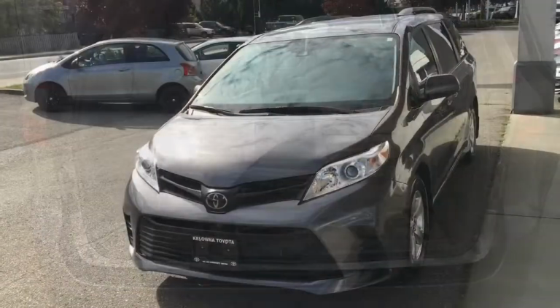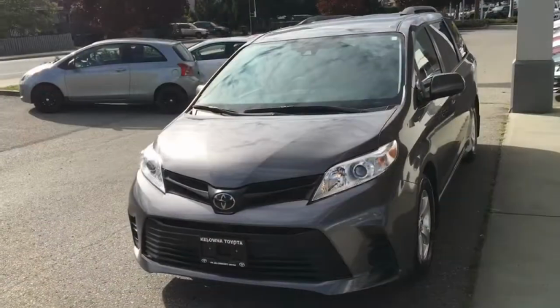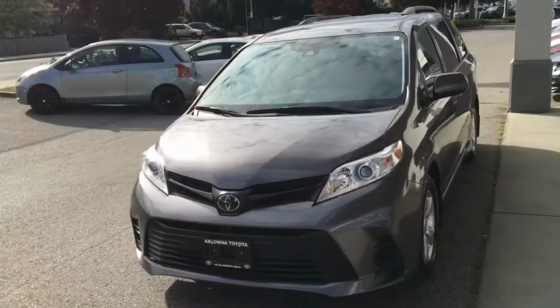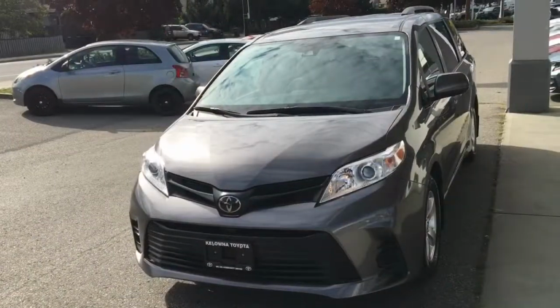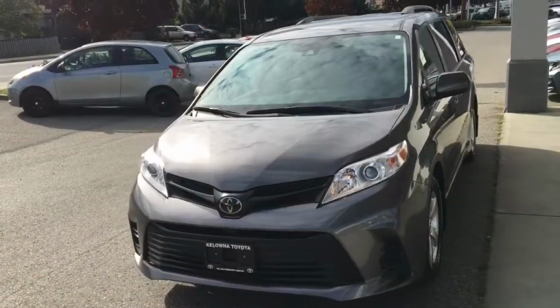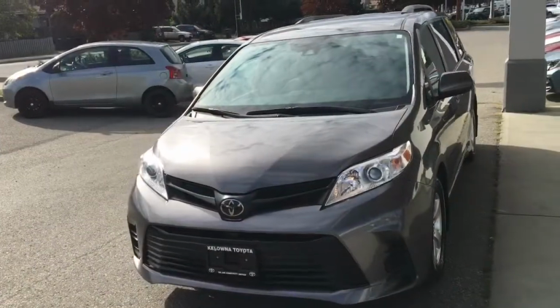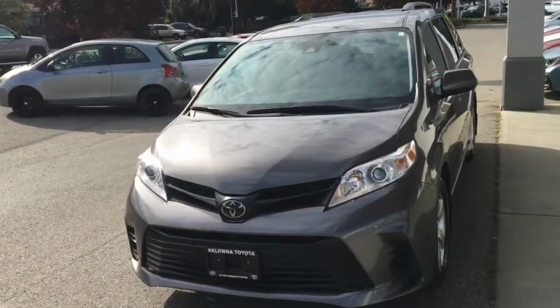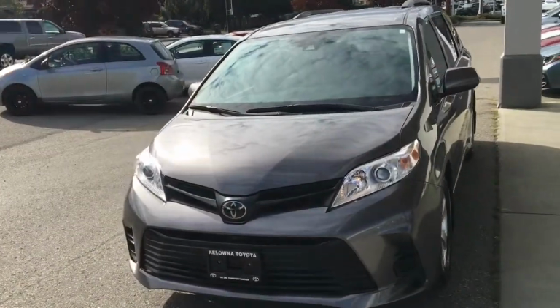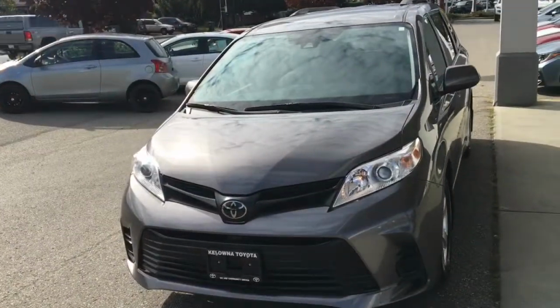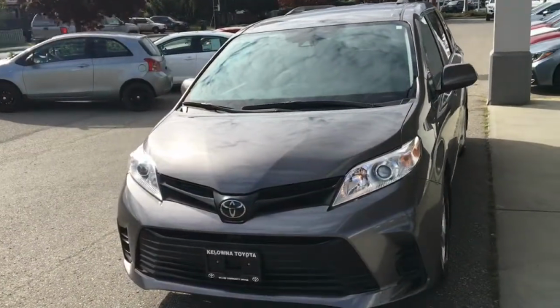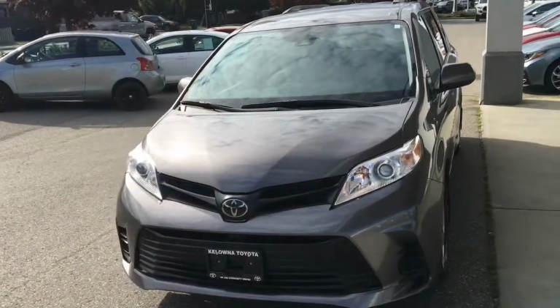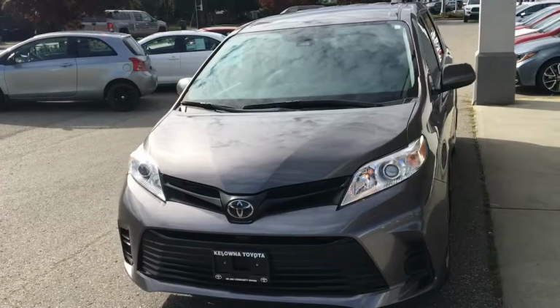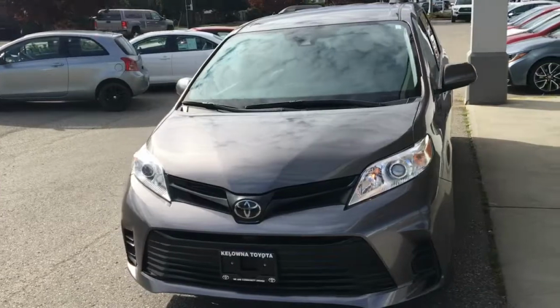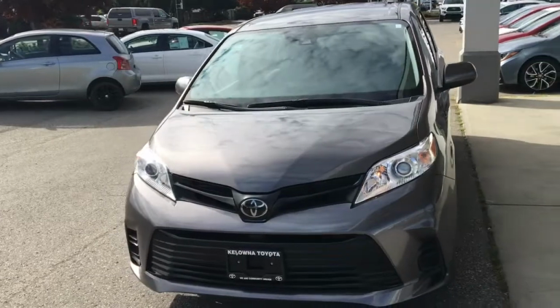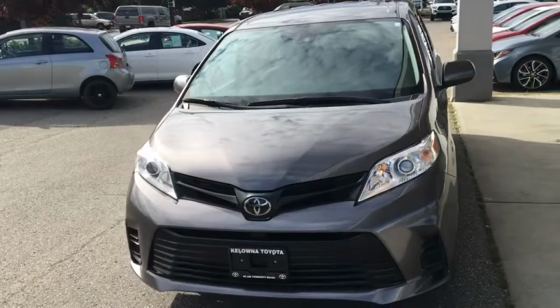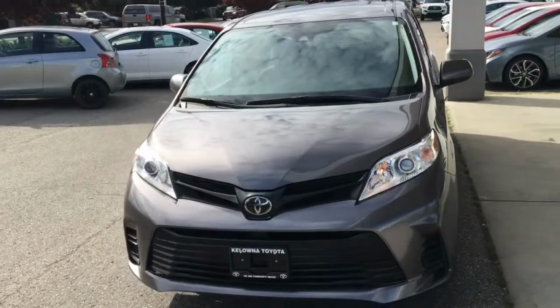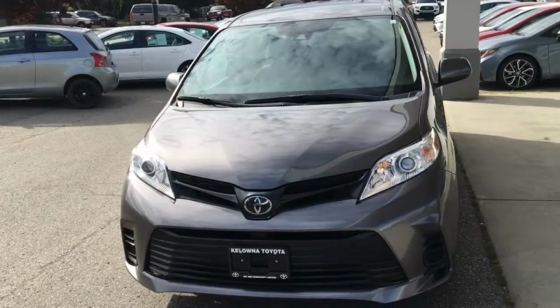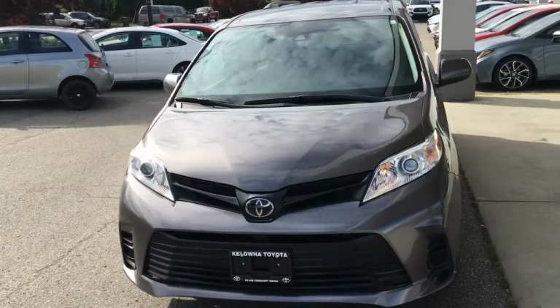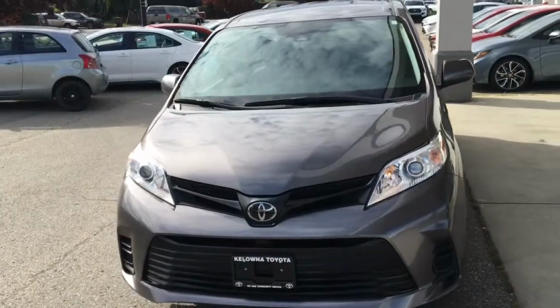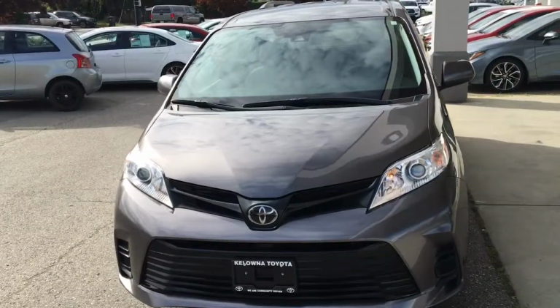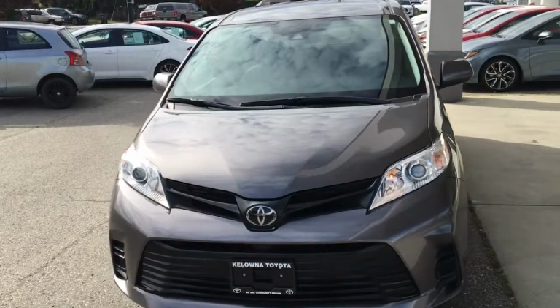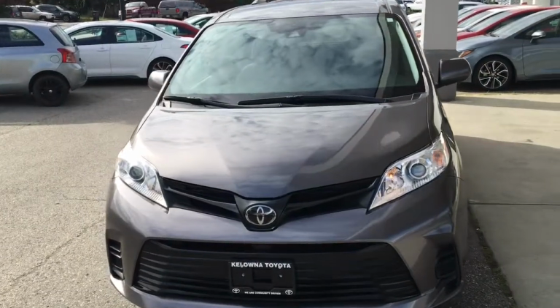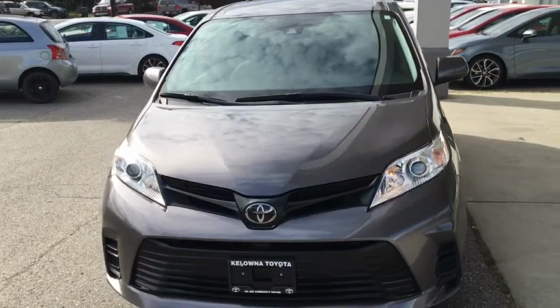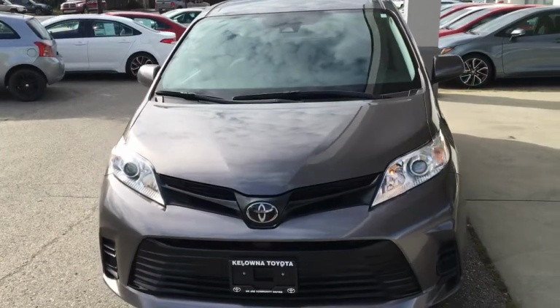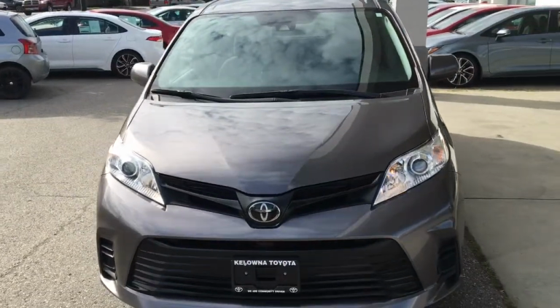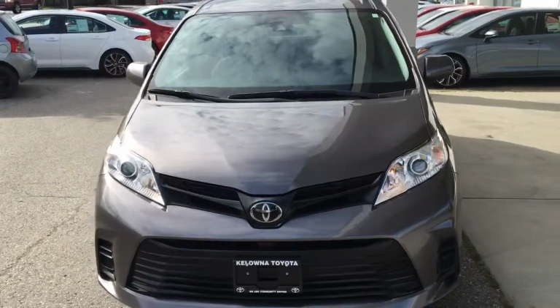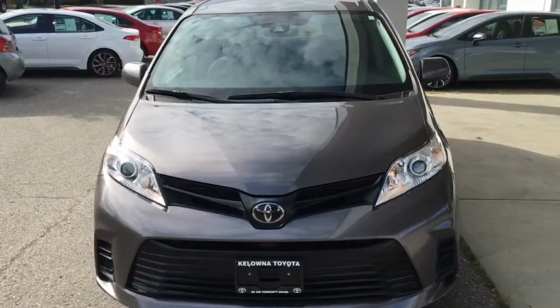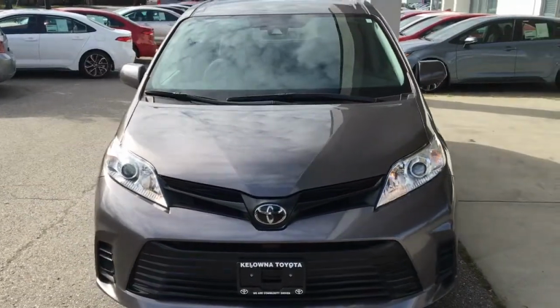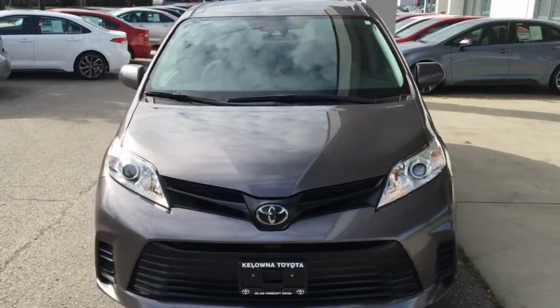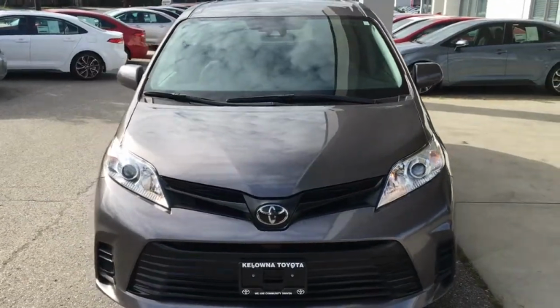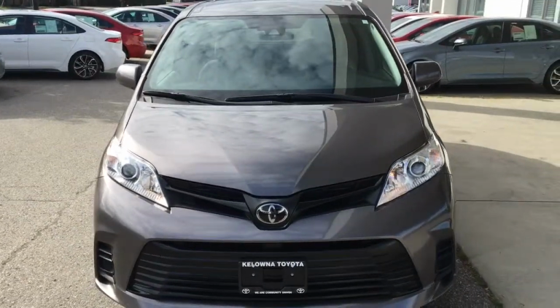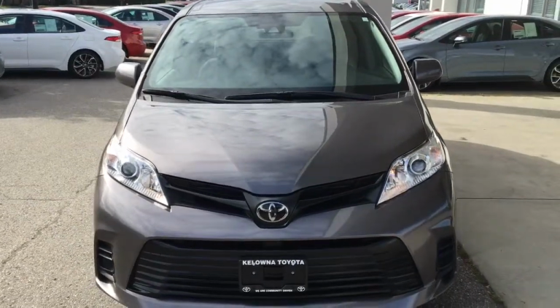On the driver's side this Sienna looks sporty with a blacked-out grille, color-matched mirrors and door handles, and projector beam headlights.